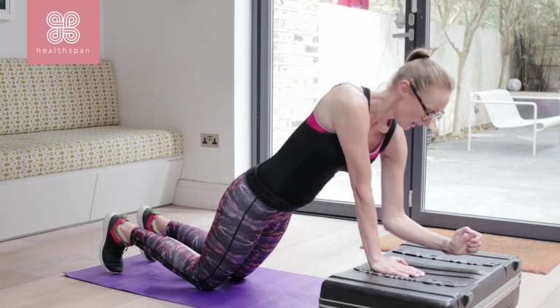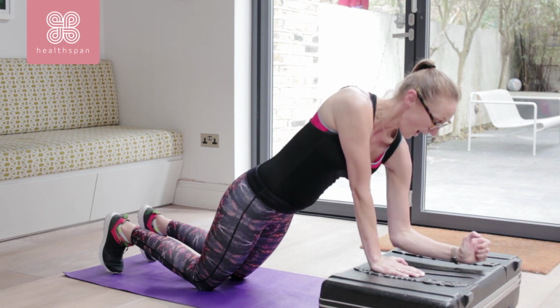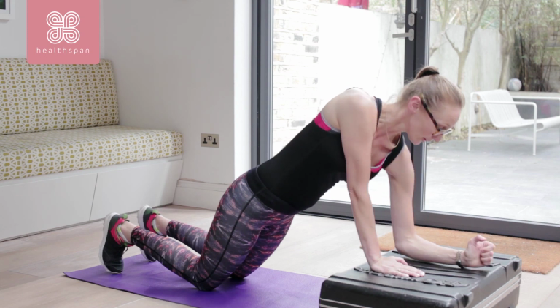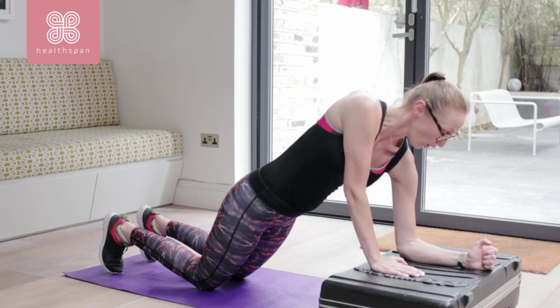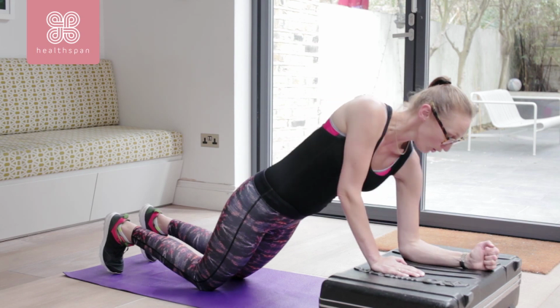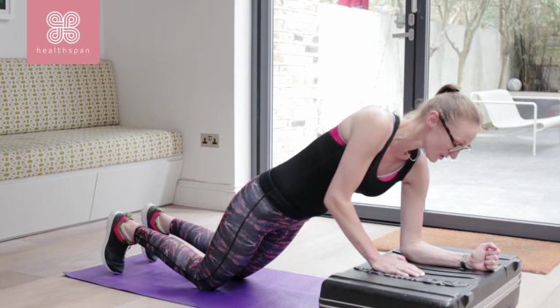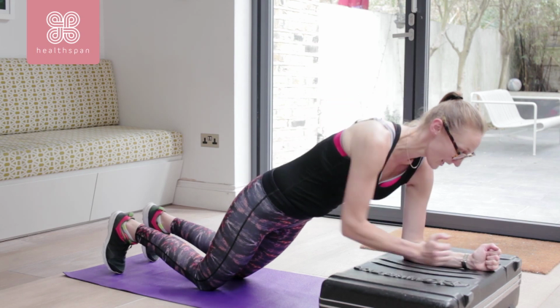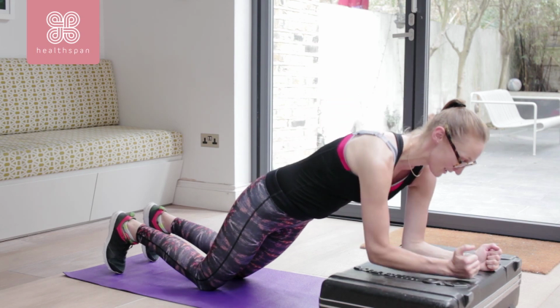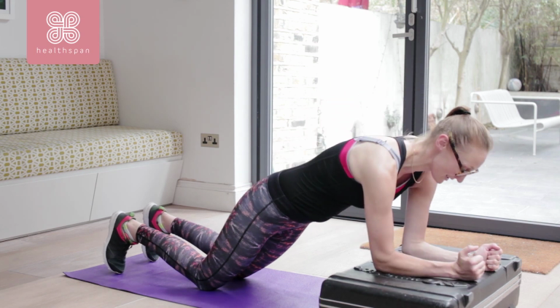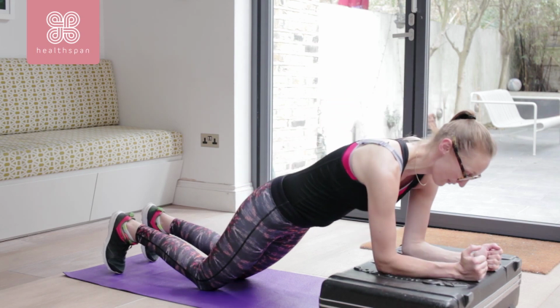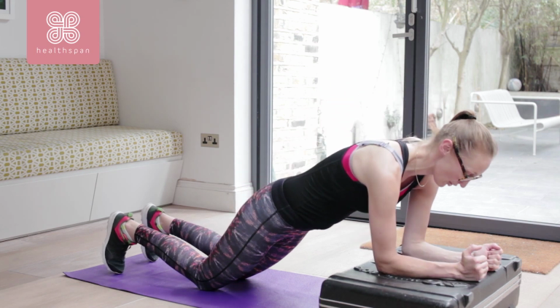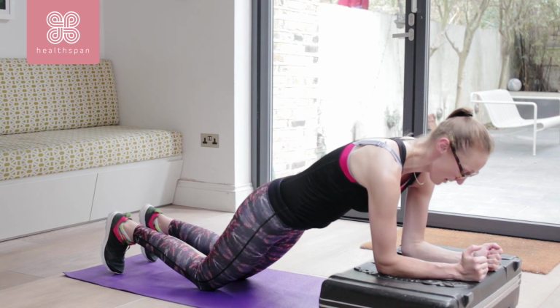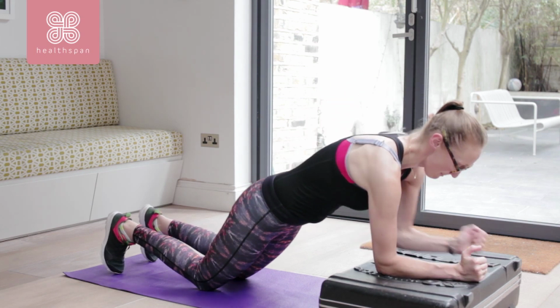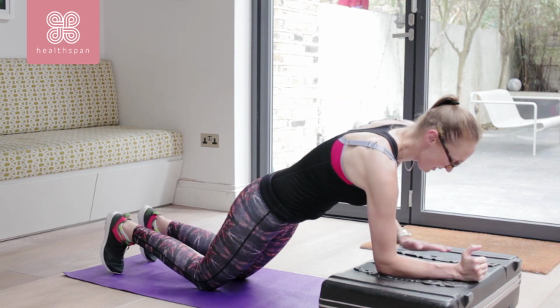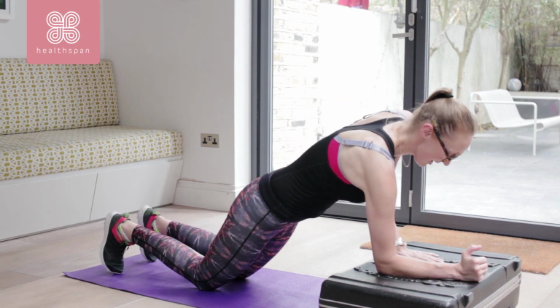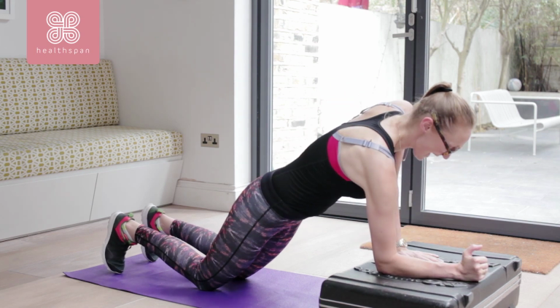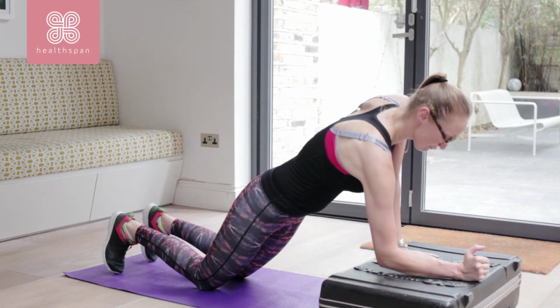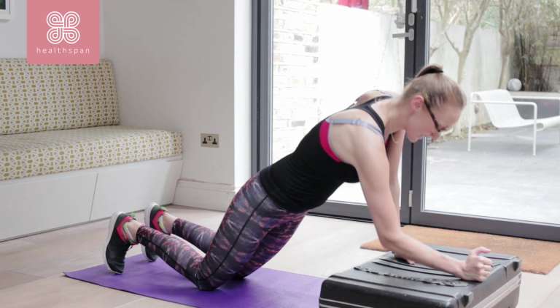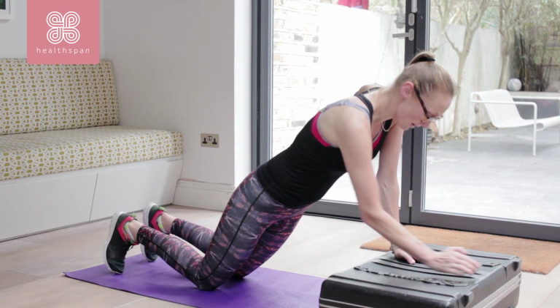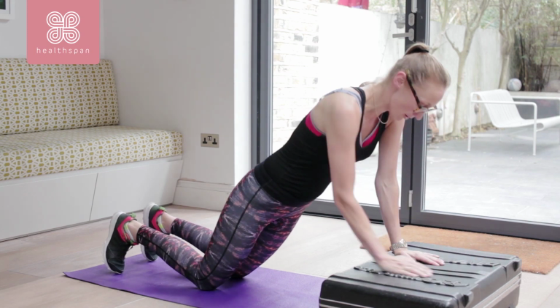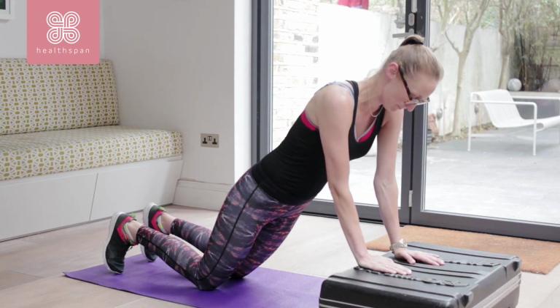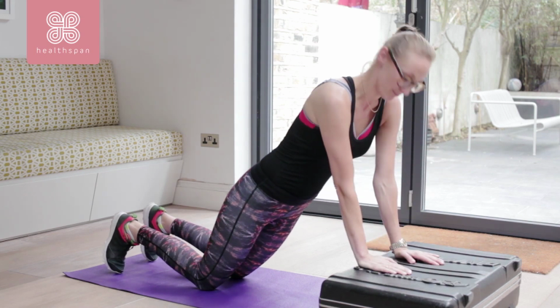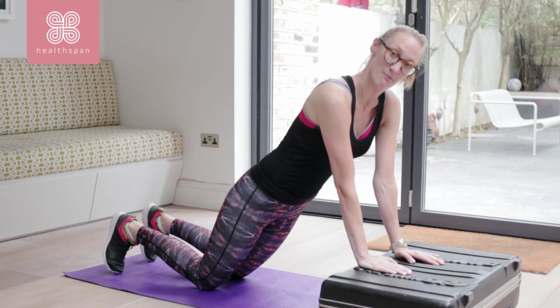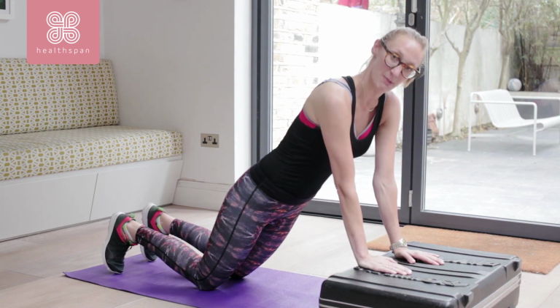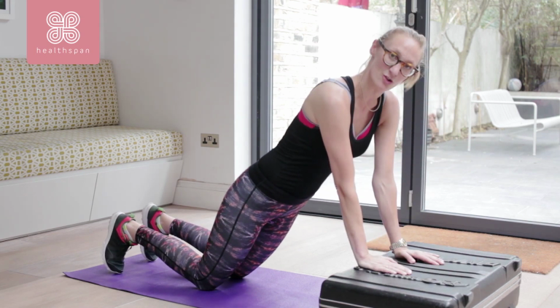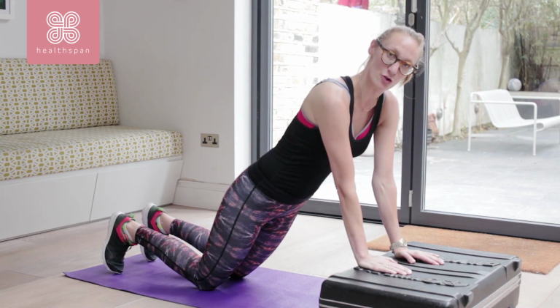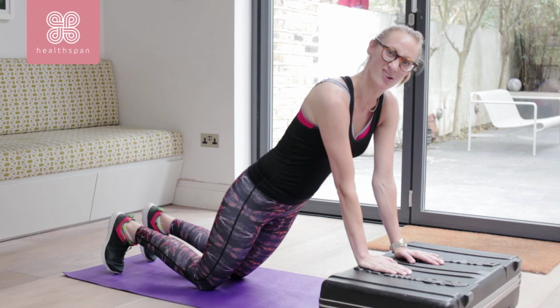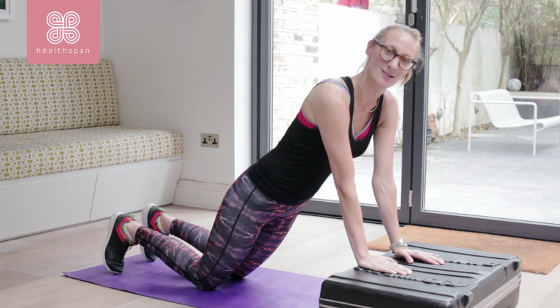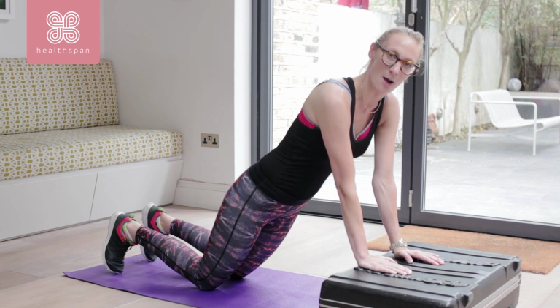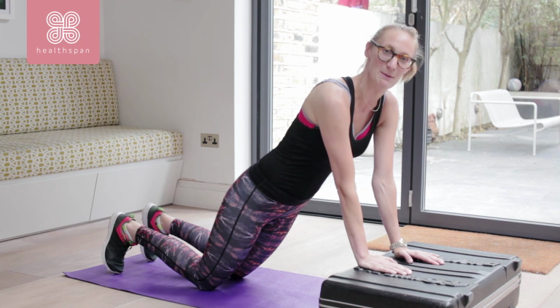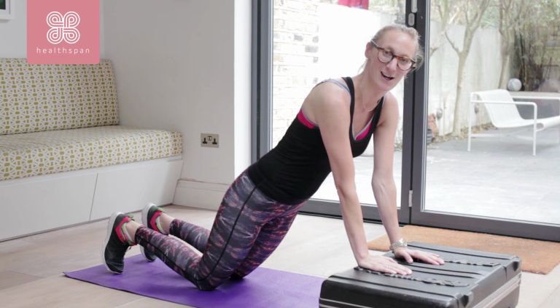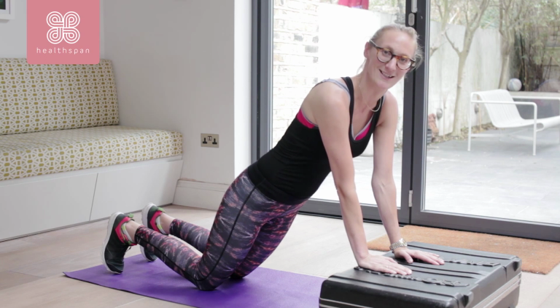I can alternate left arm up and right arm. Big and strong, tummy braced.